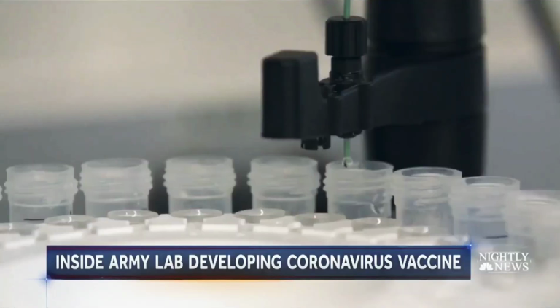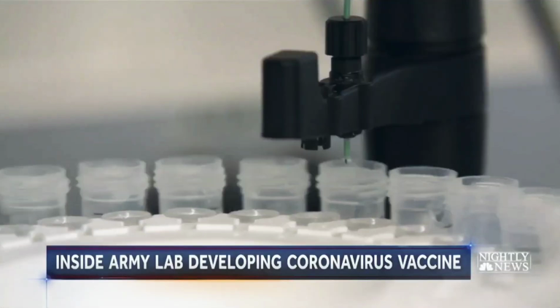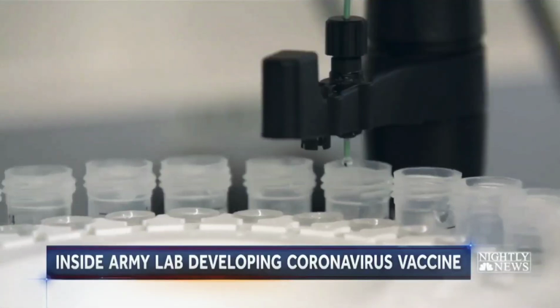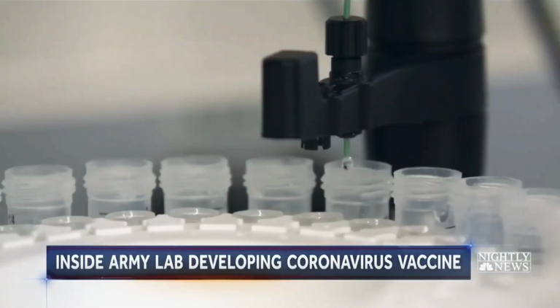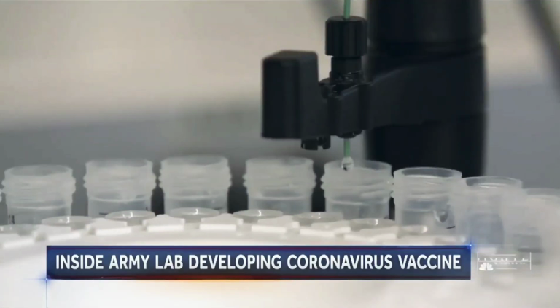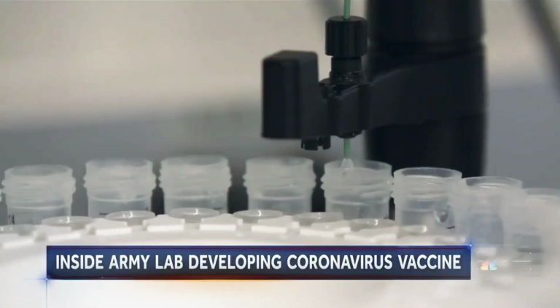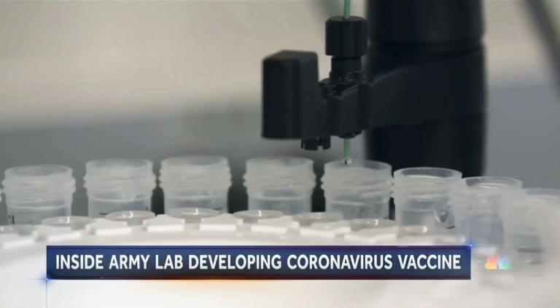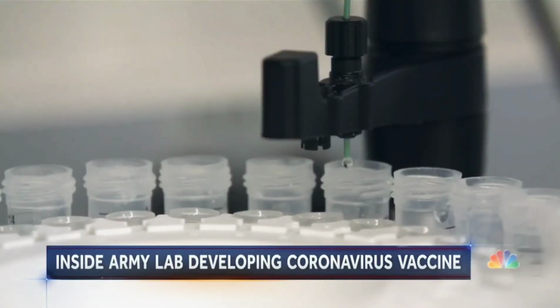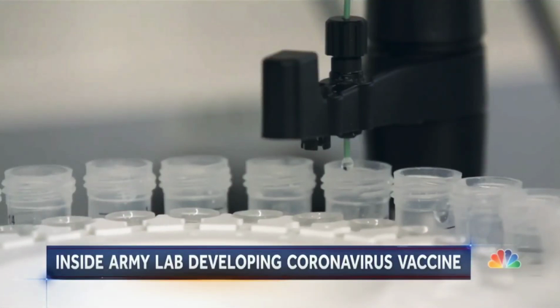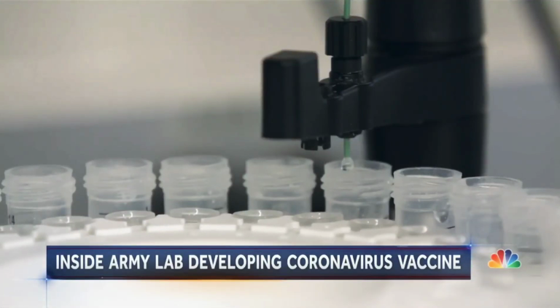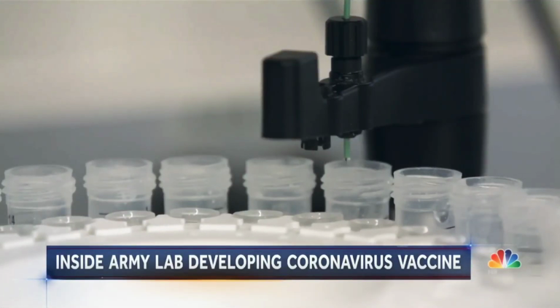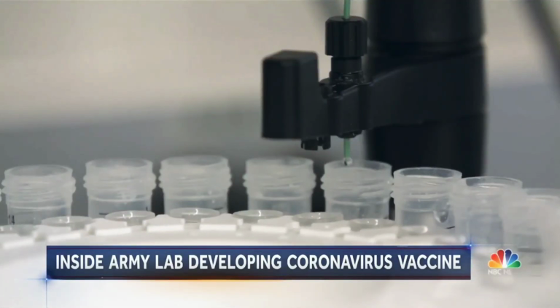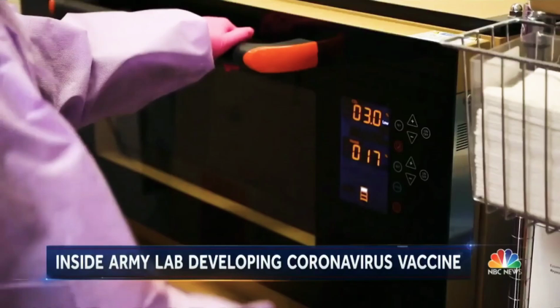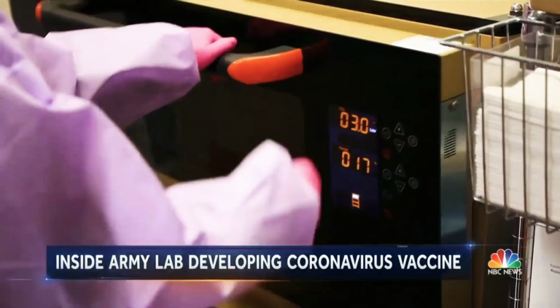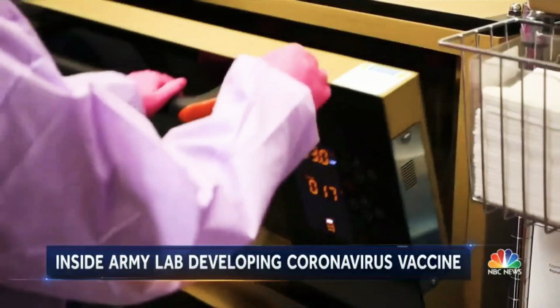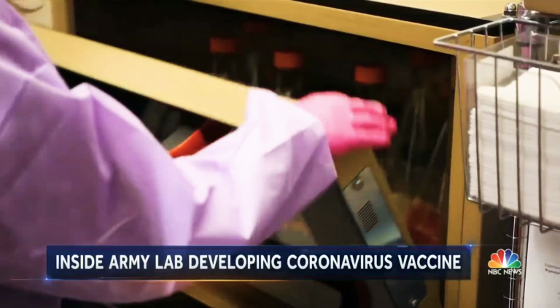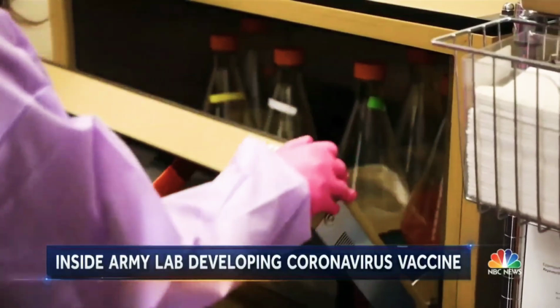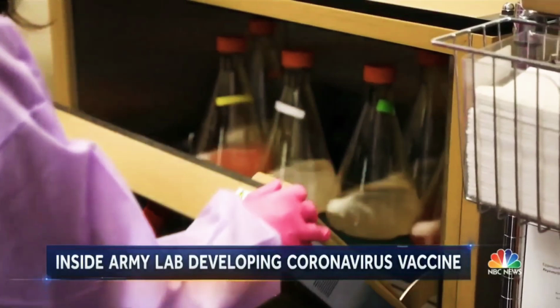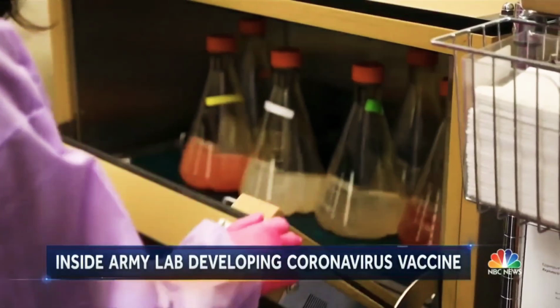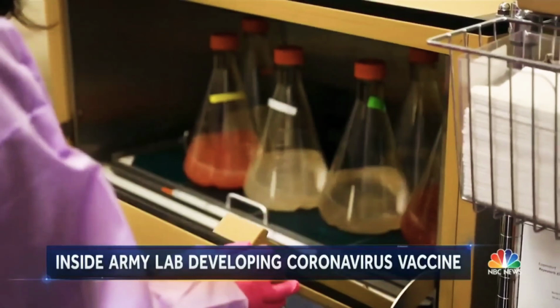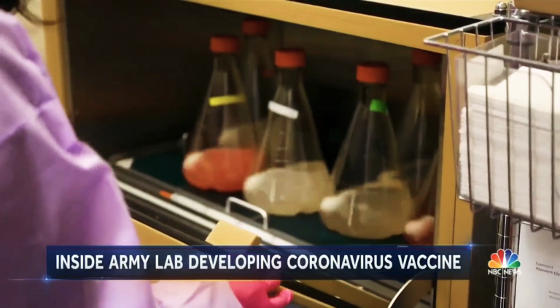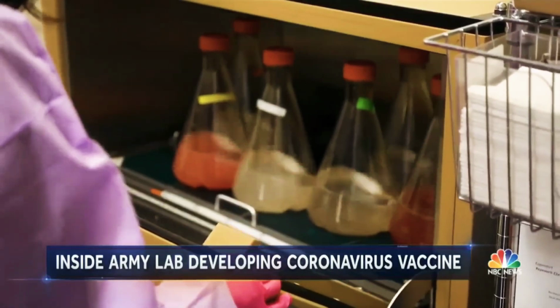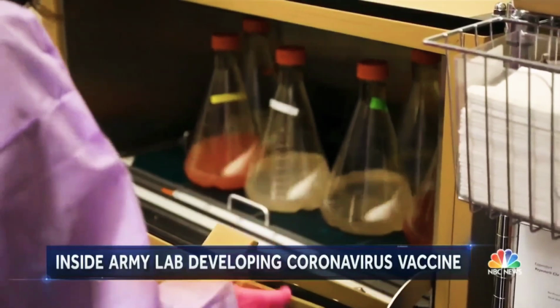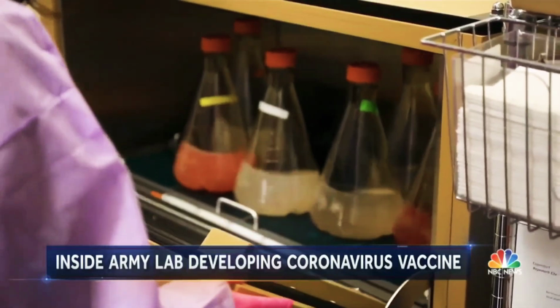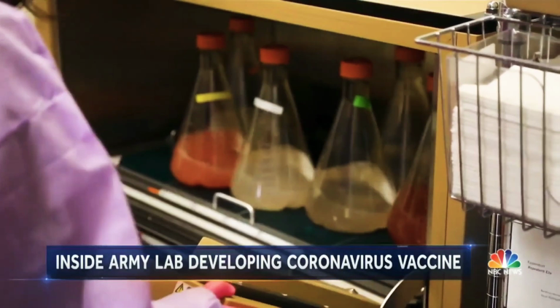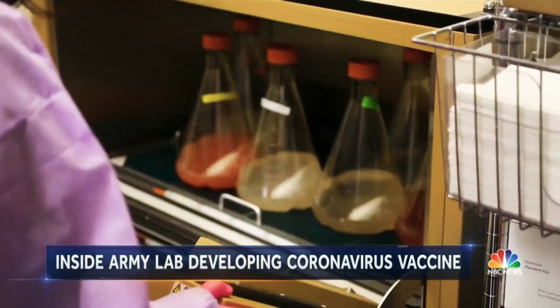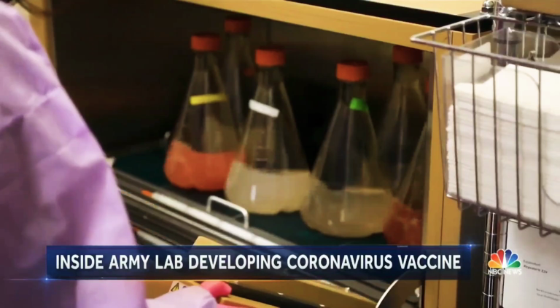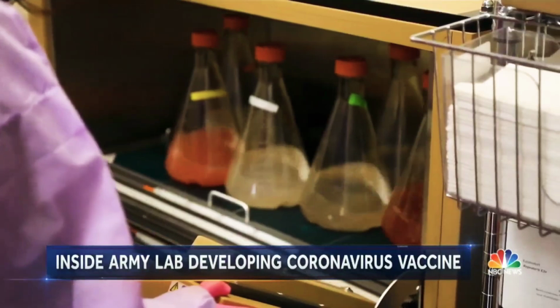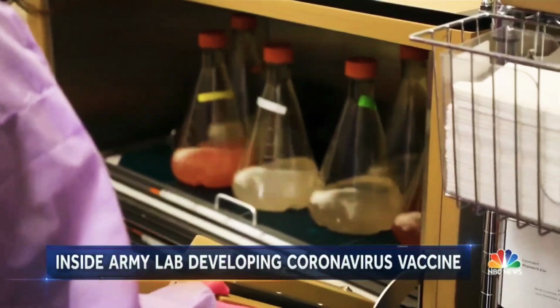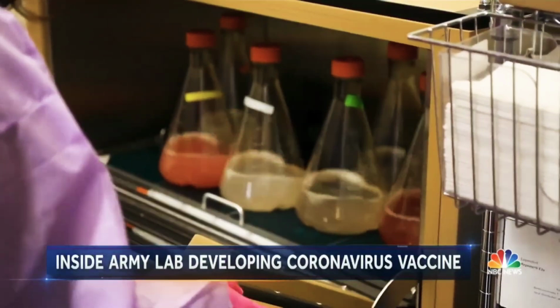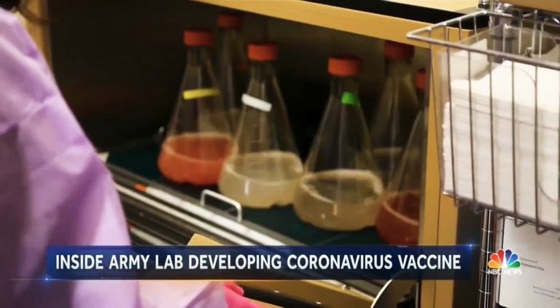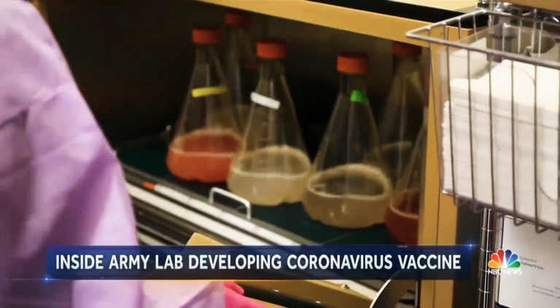A global race against time. Gabe Gutierrez, NBC News, Silver Spring, Maryland.